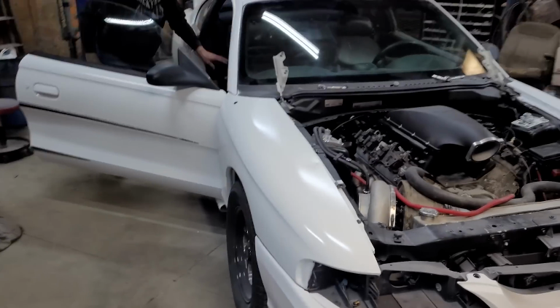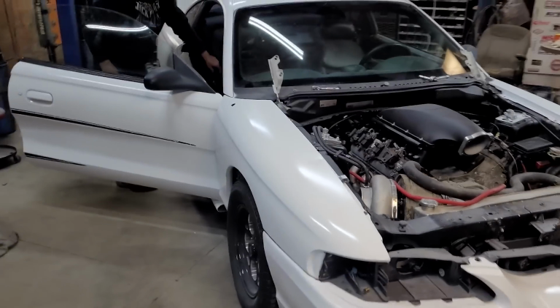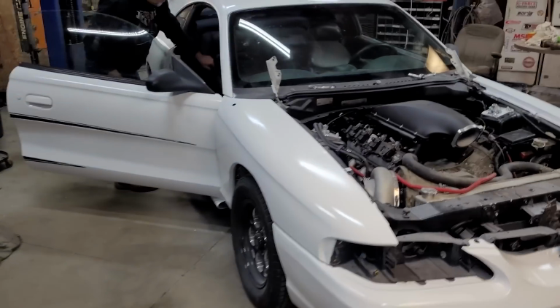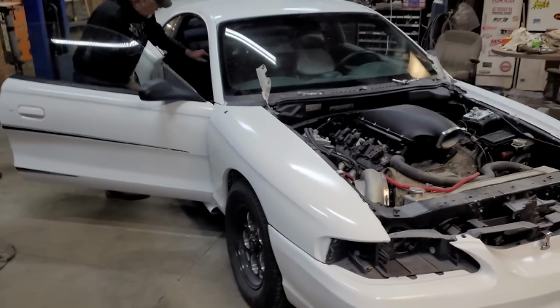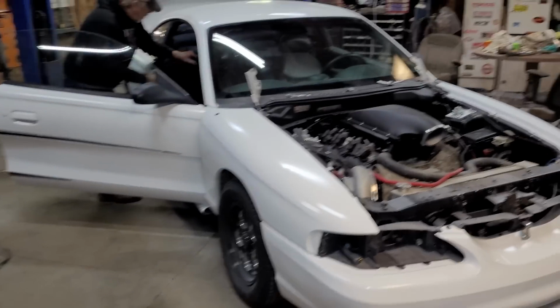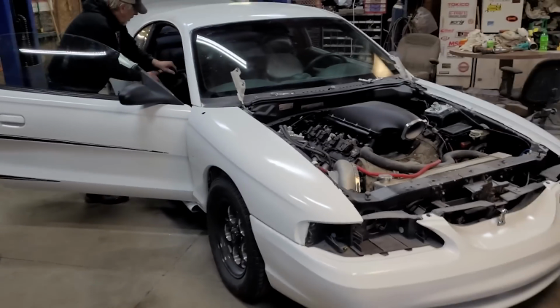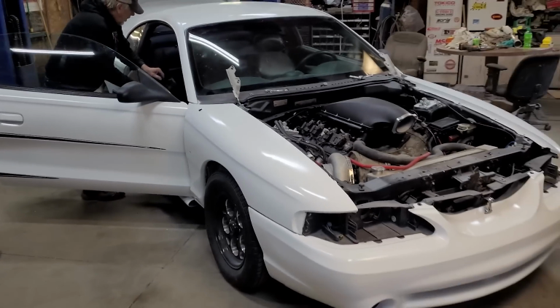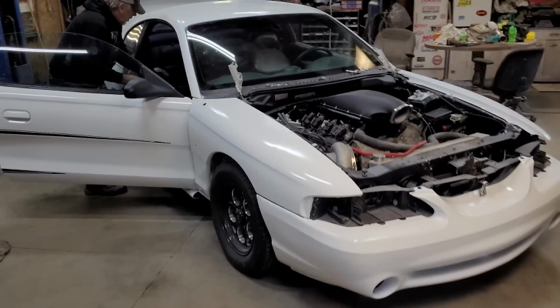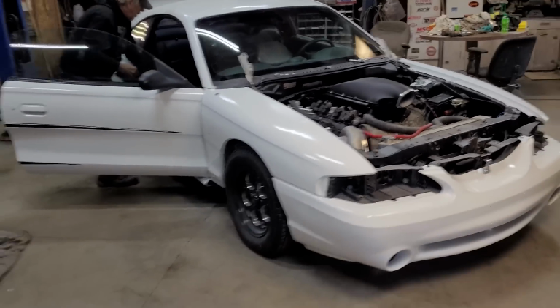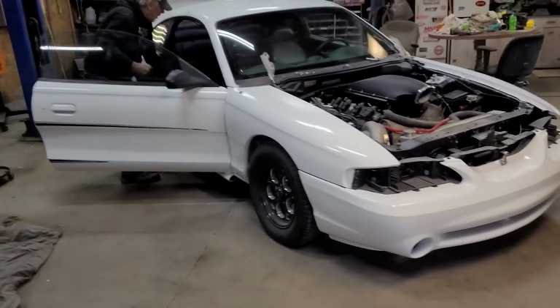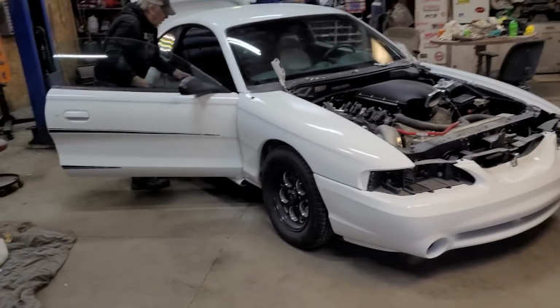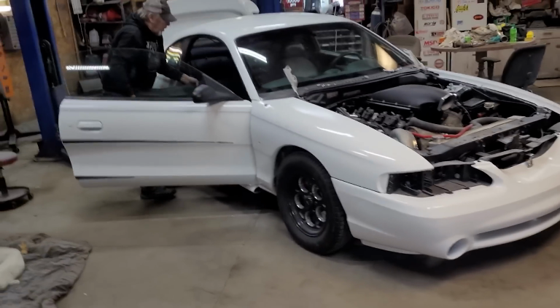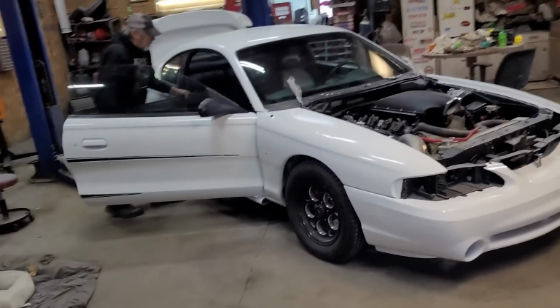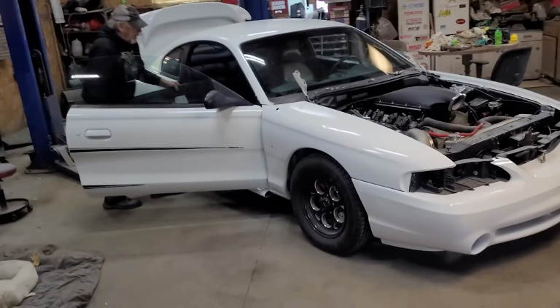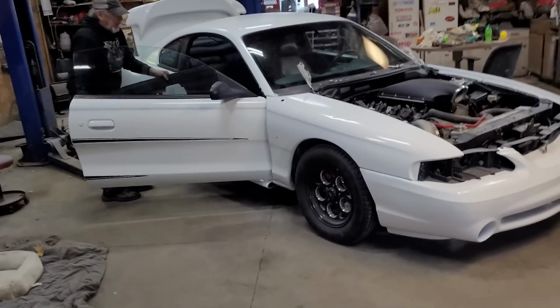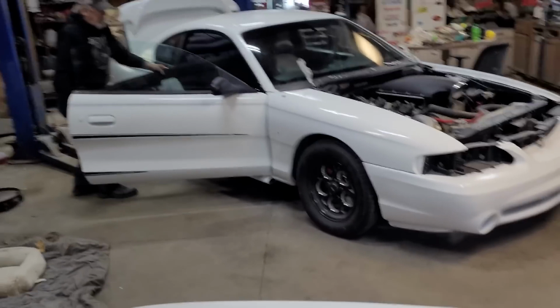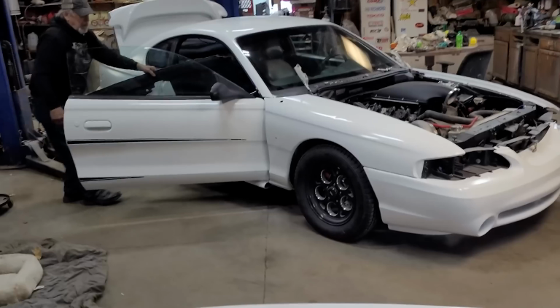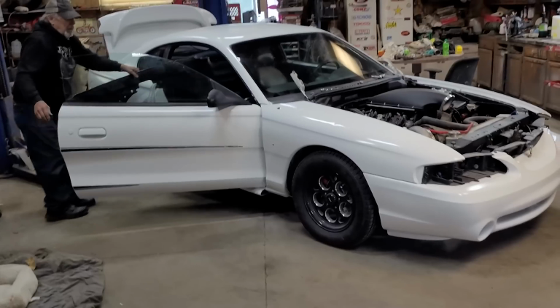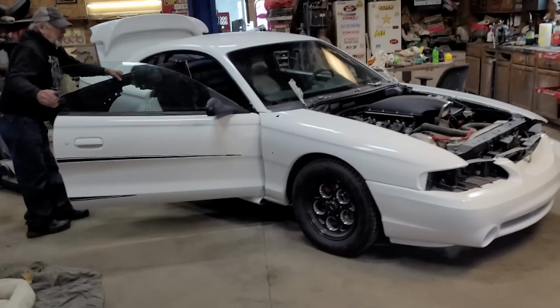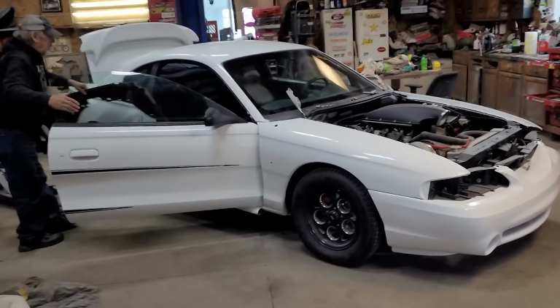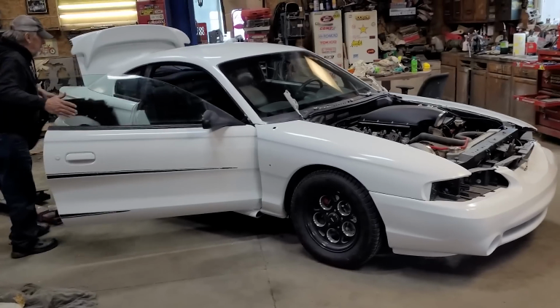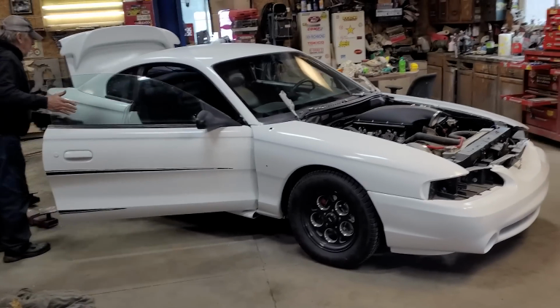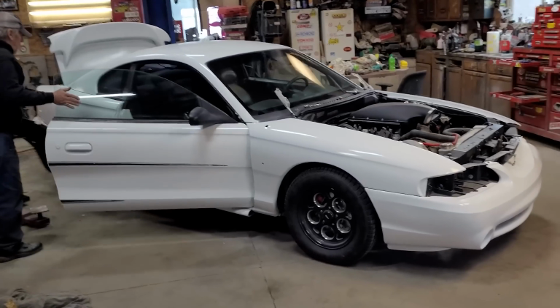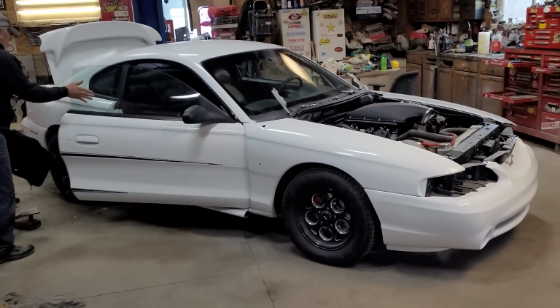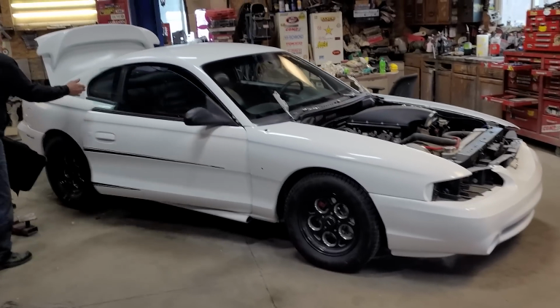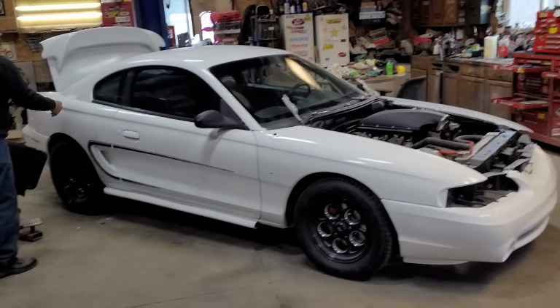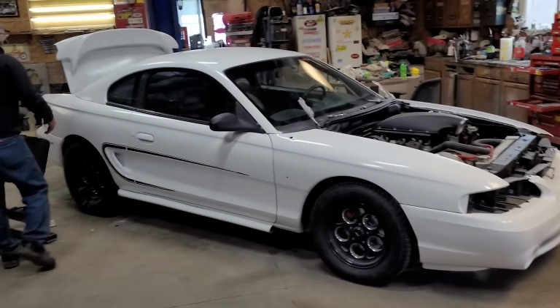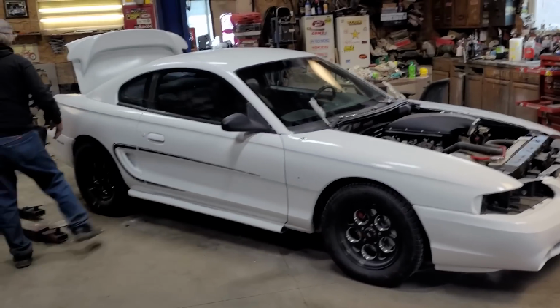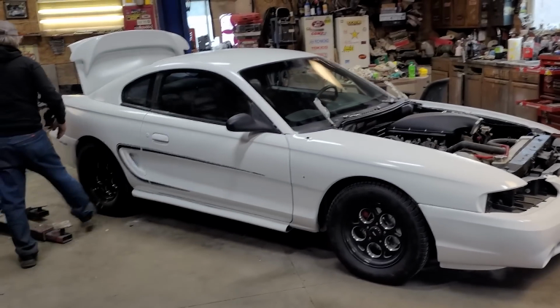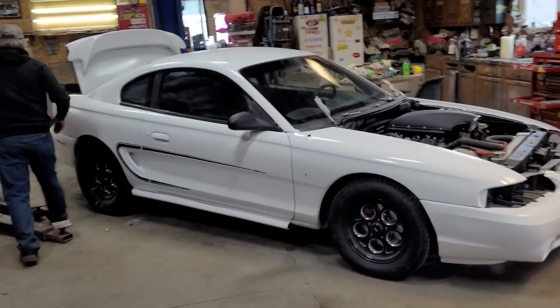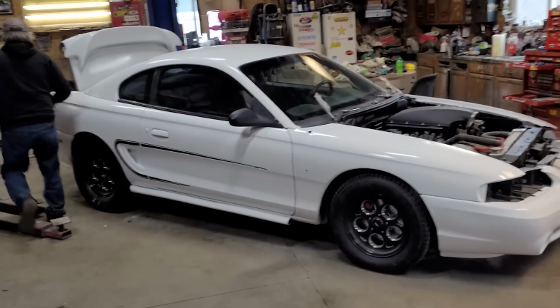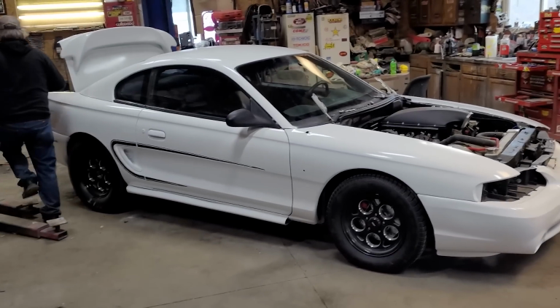Got the car mostly bolted together — look at that thing!